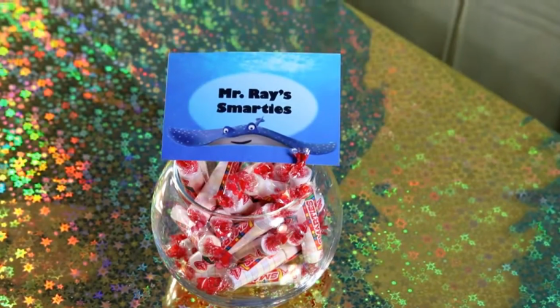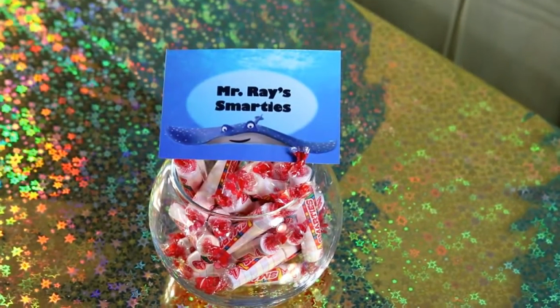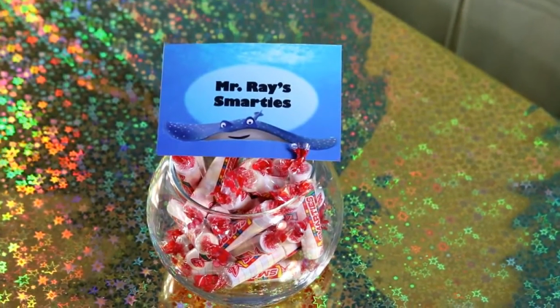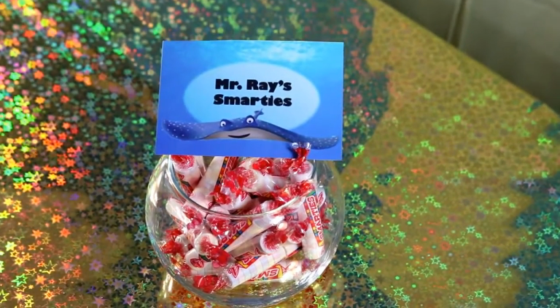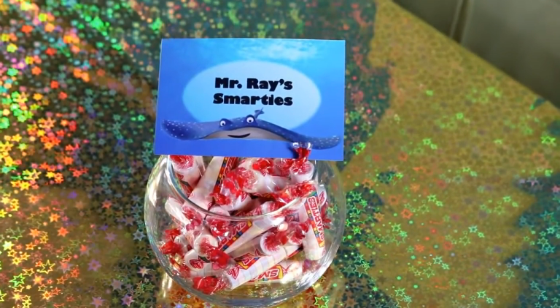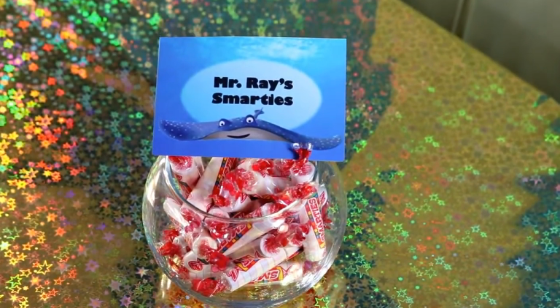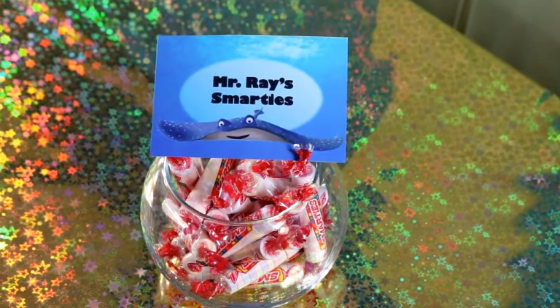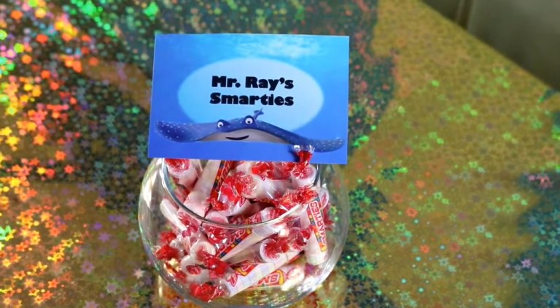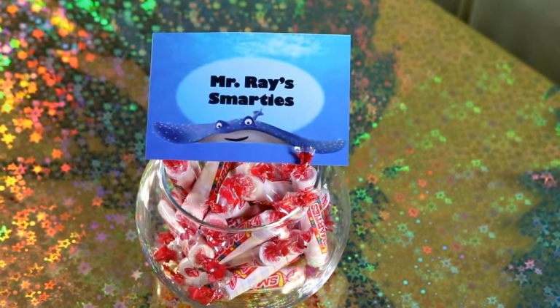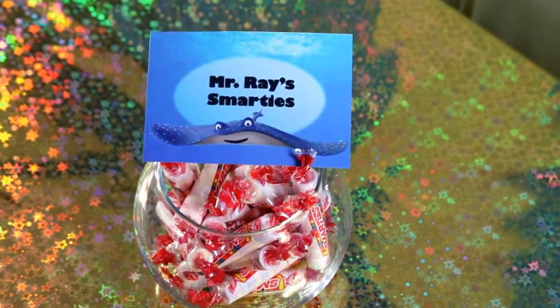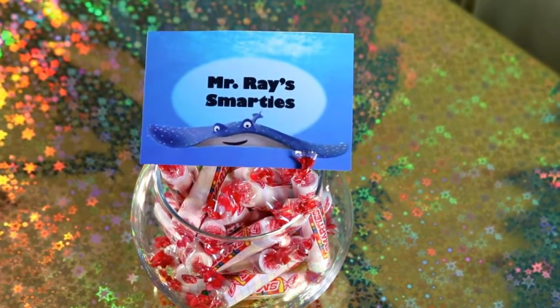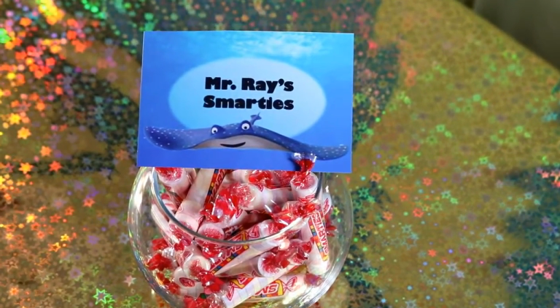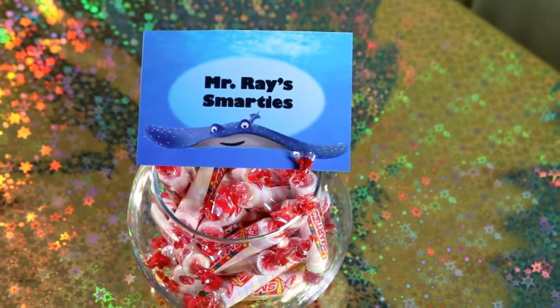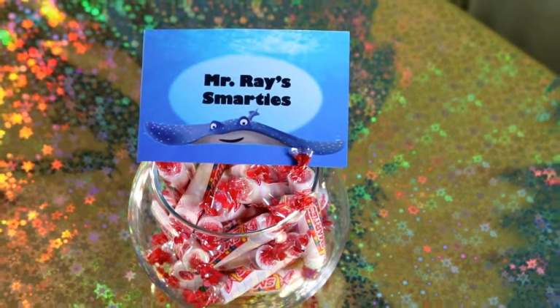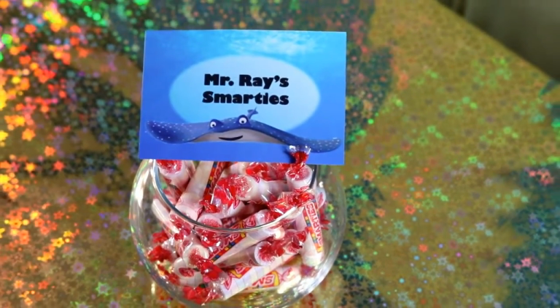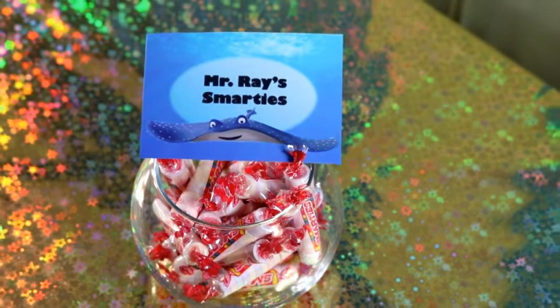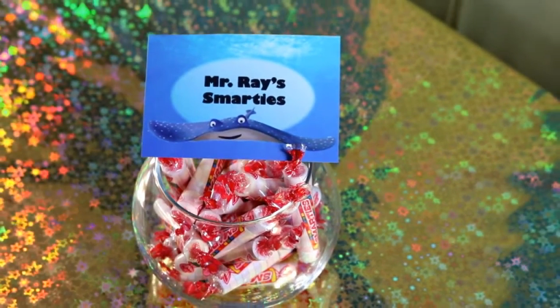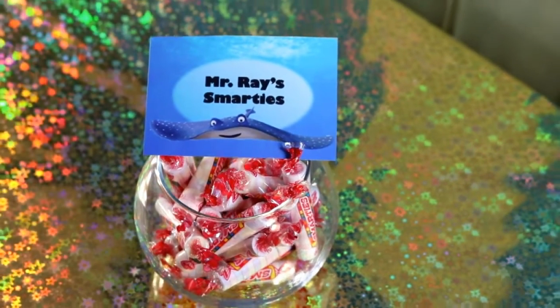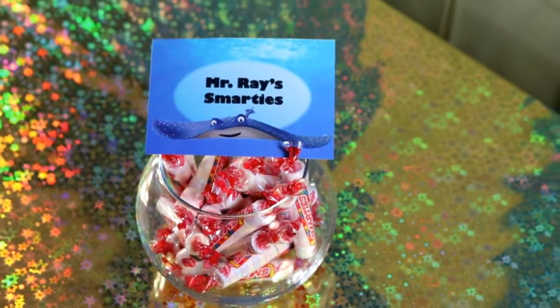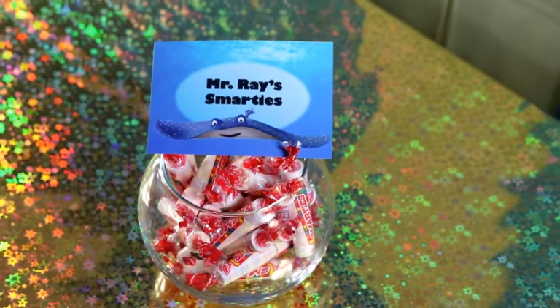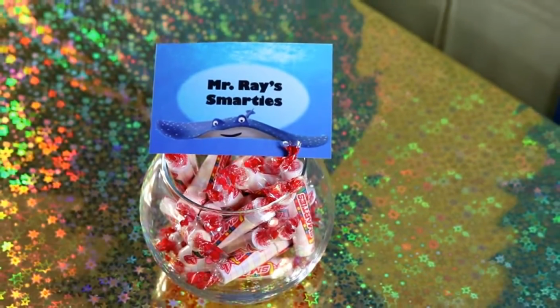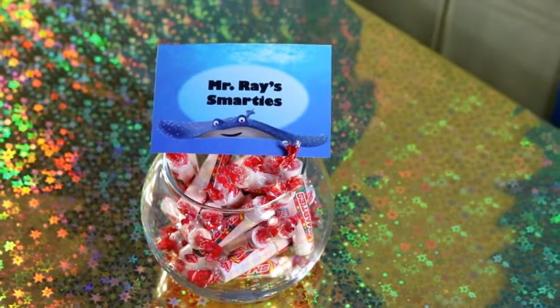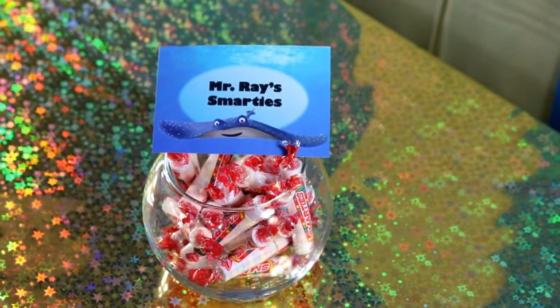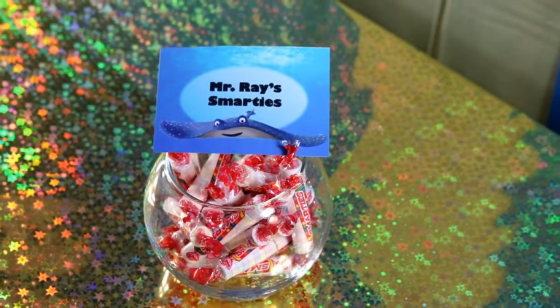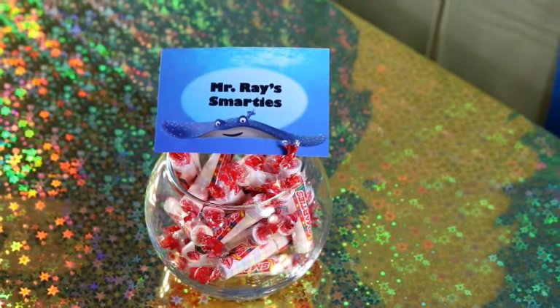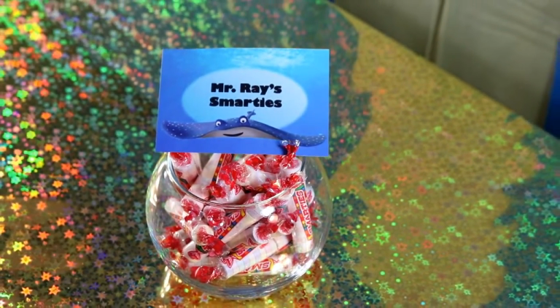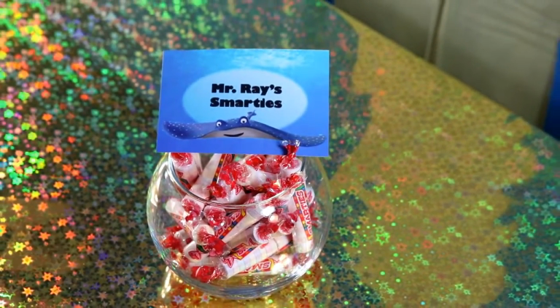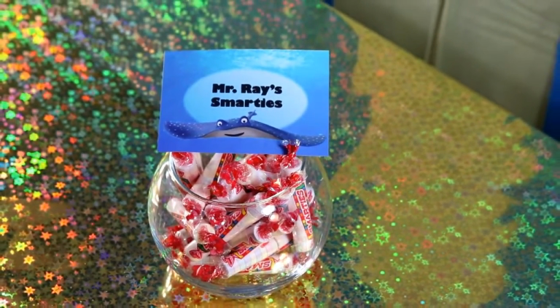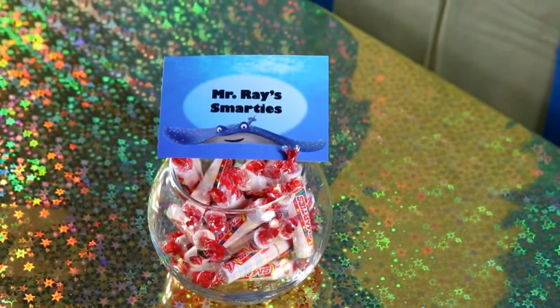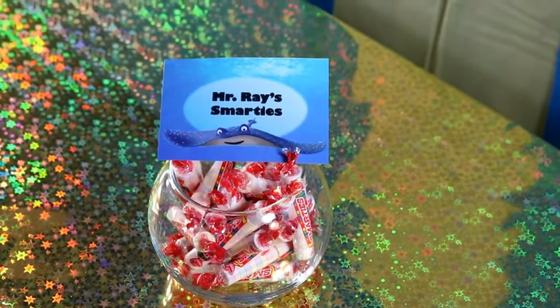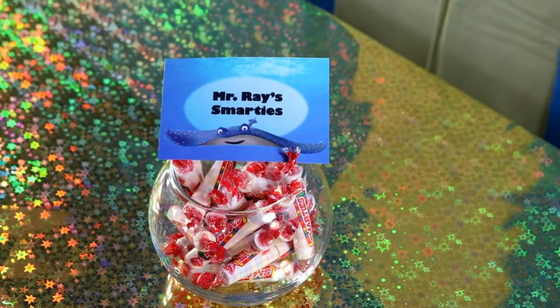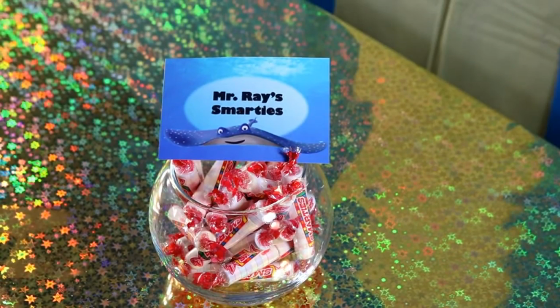For Mr. Ray's Smarties, I put Smarties in a small fish bowl in honor of all his smart students in the movie.